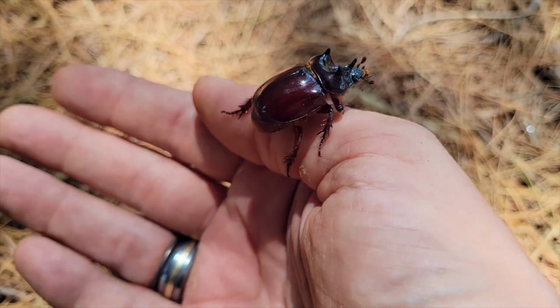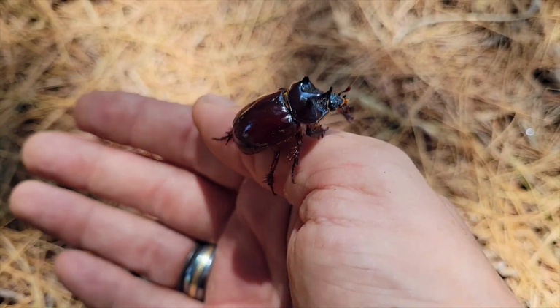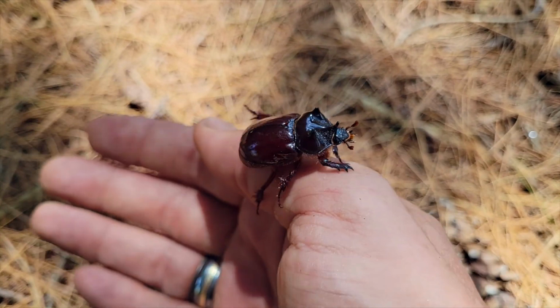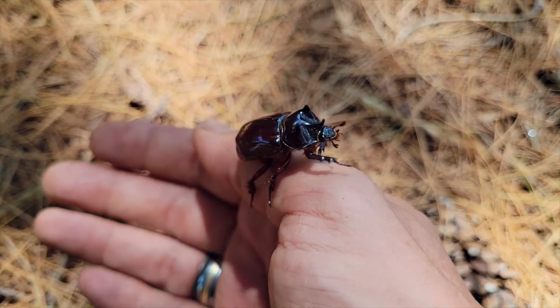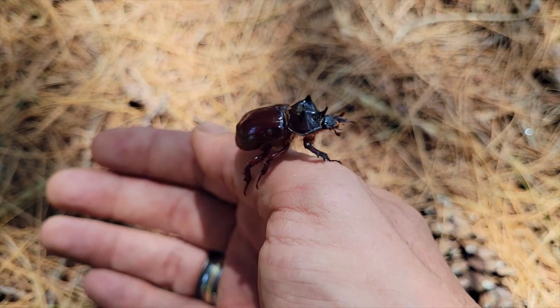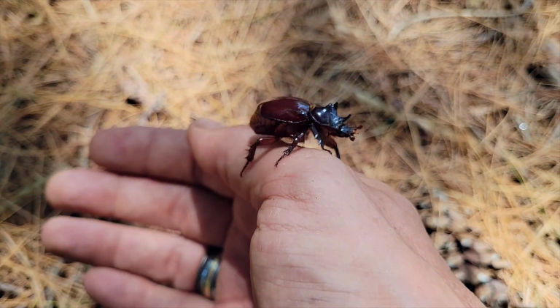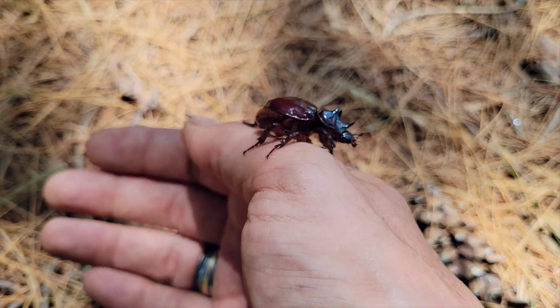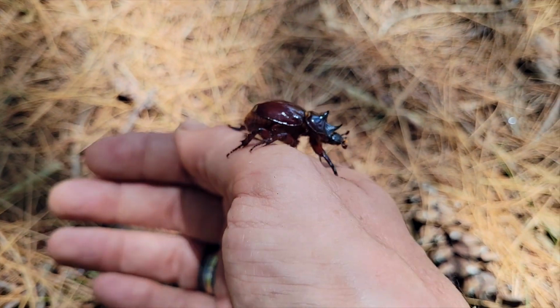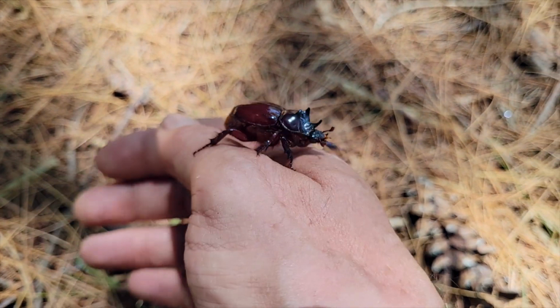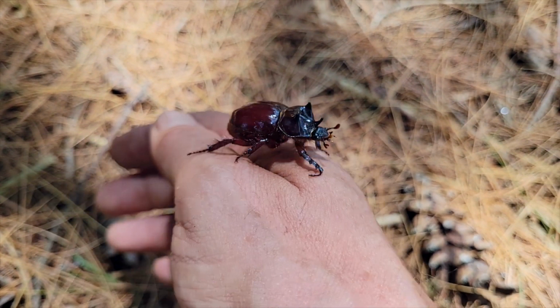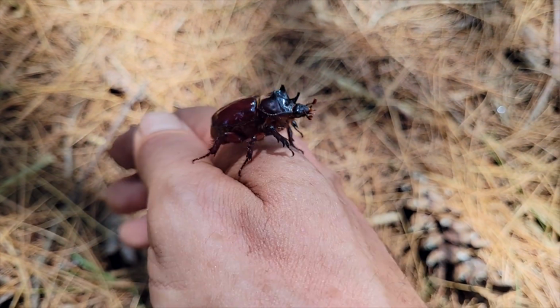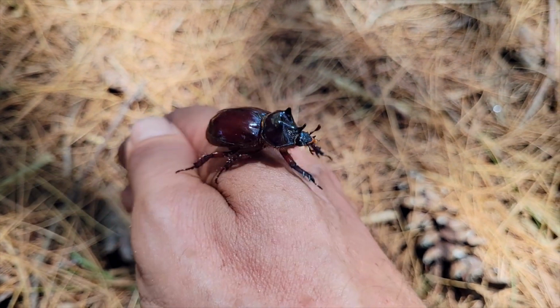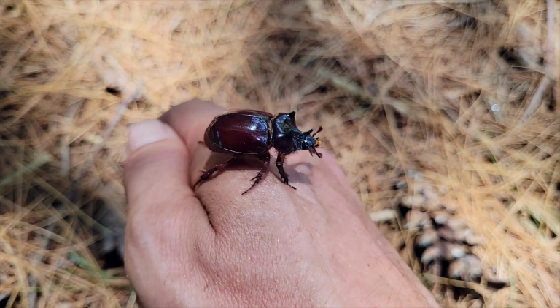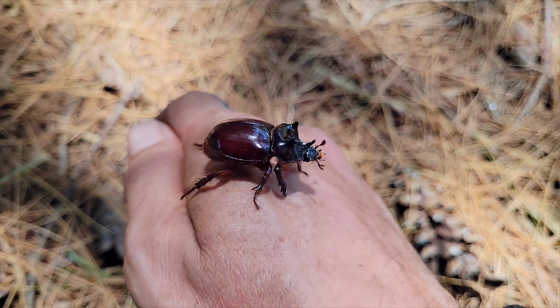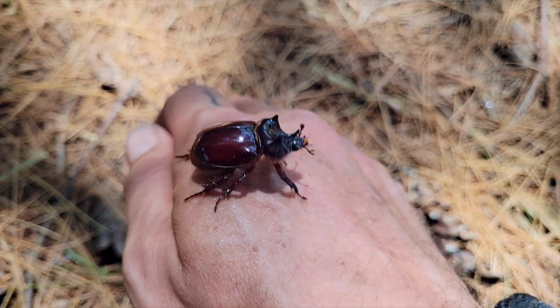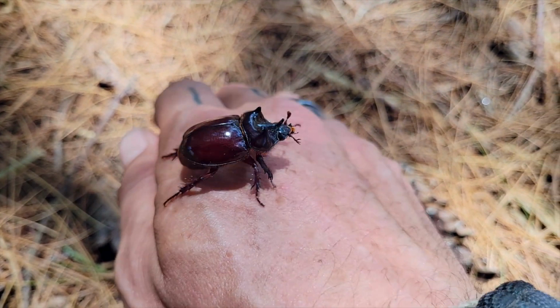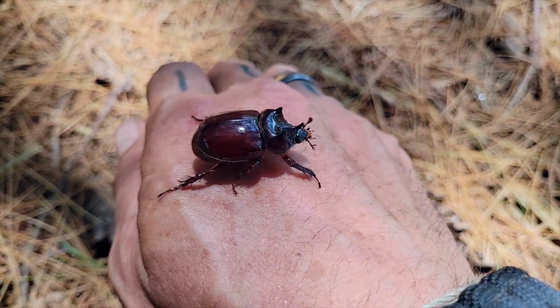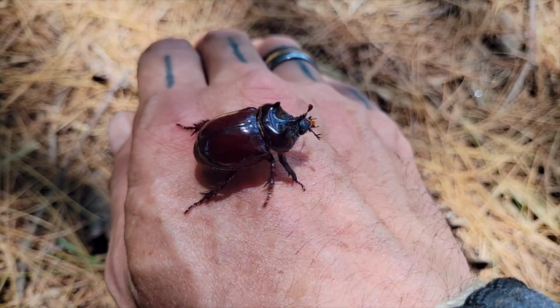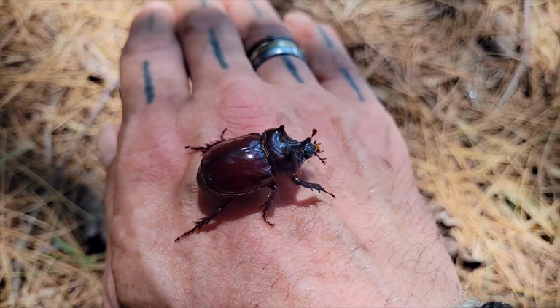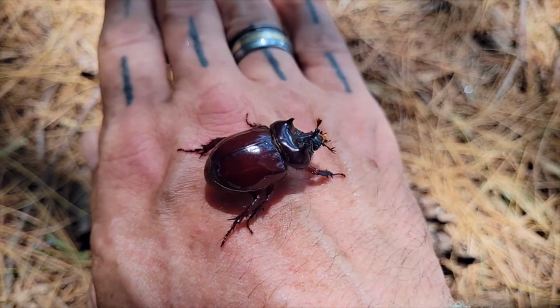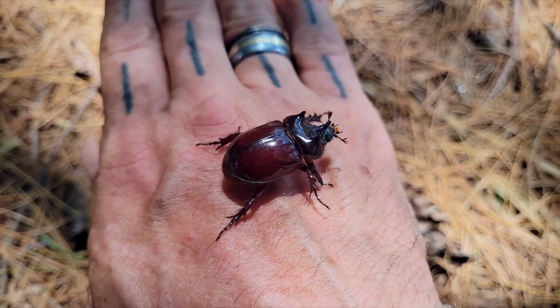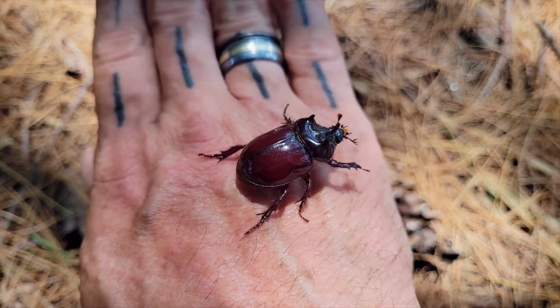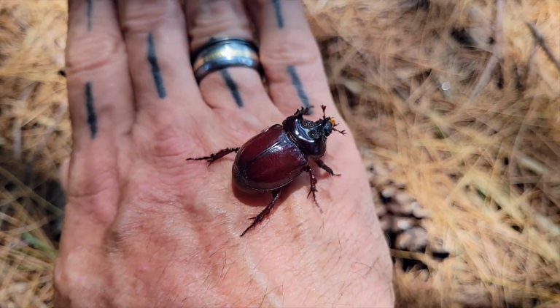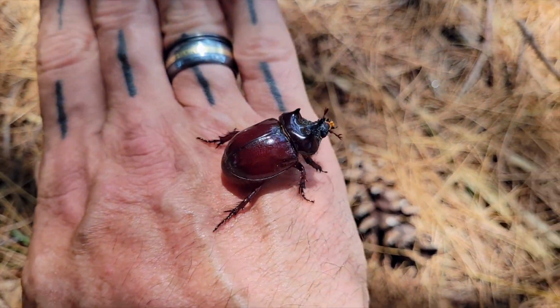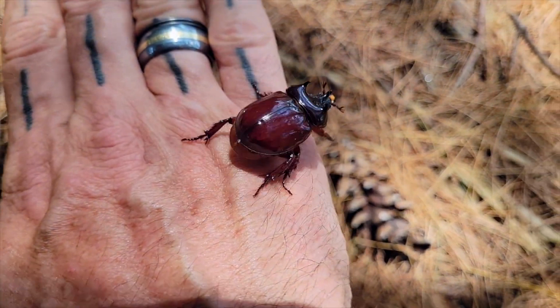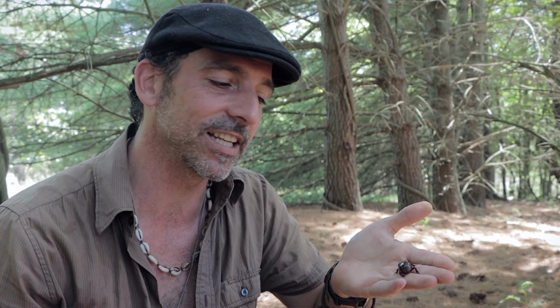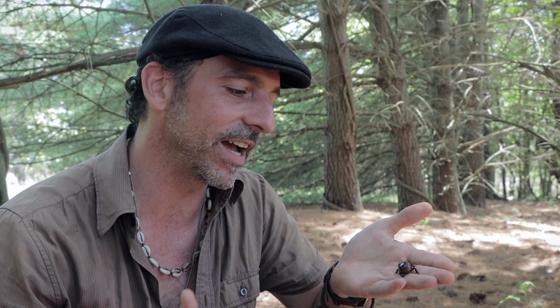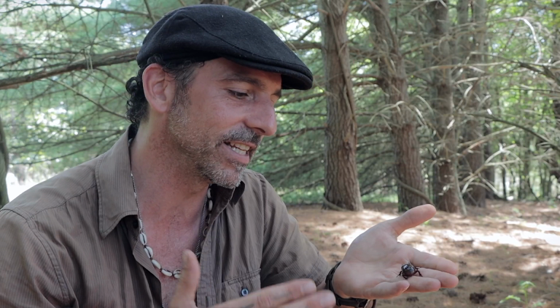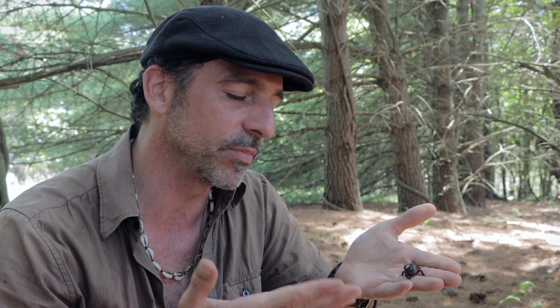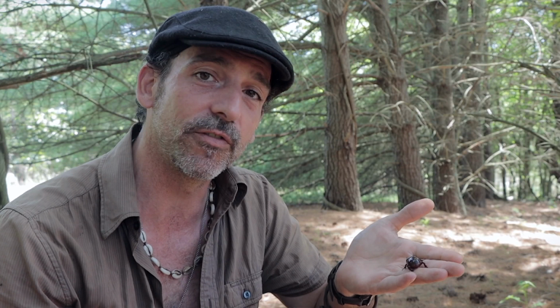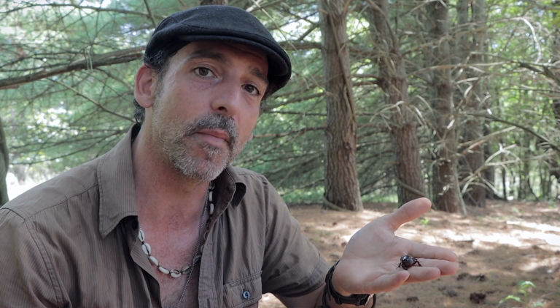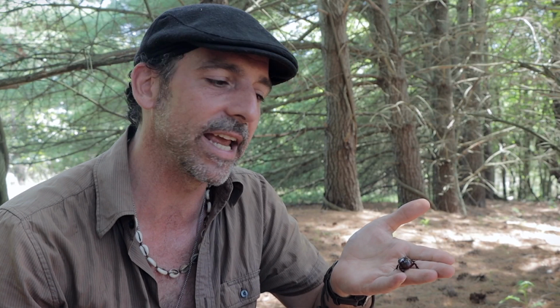These animals are really cool and I almost never find them north of Delaware, so I'm really excited to find this beautiful male.